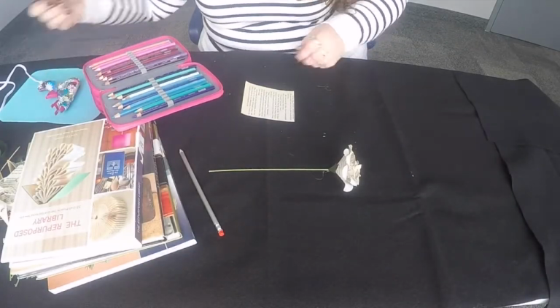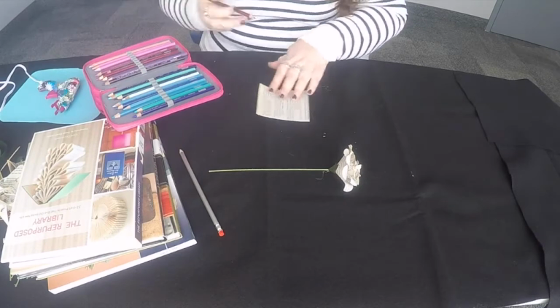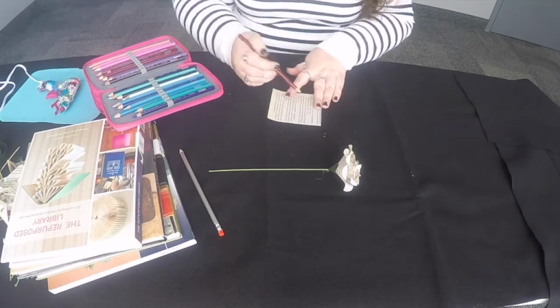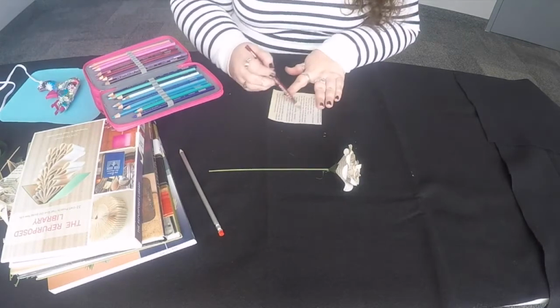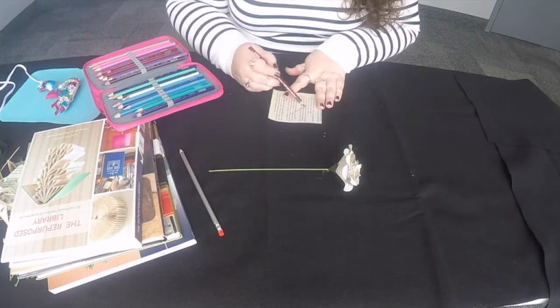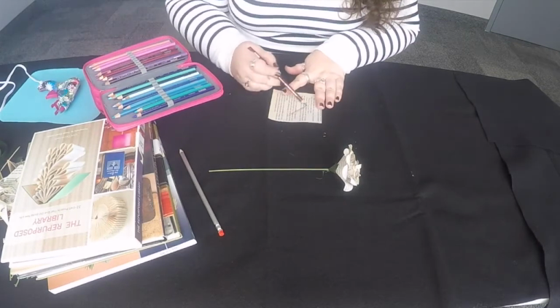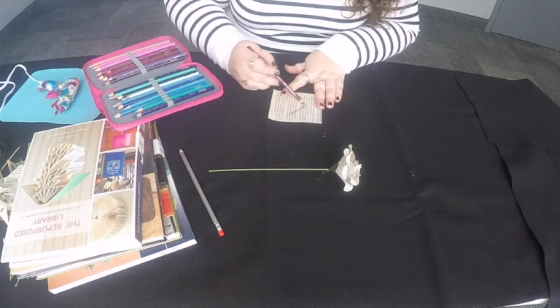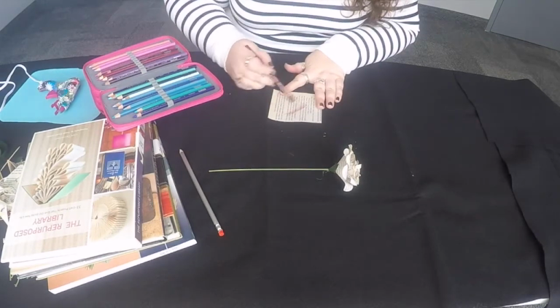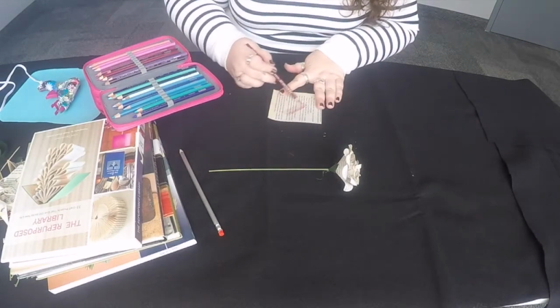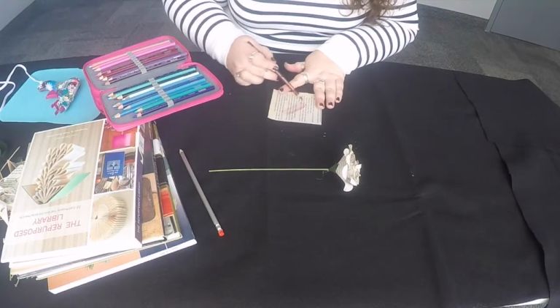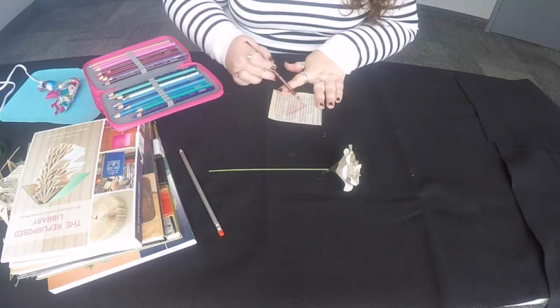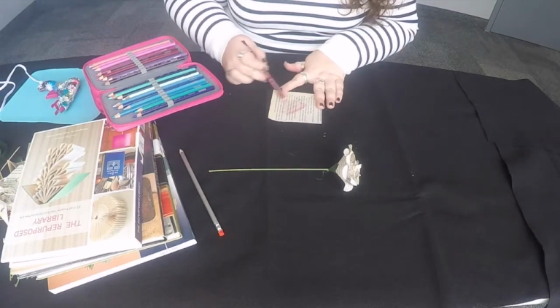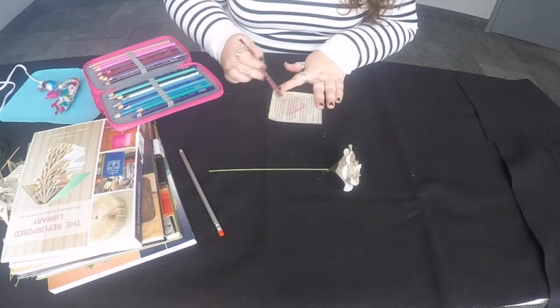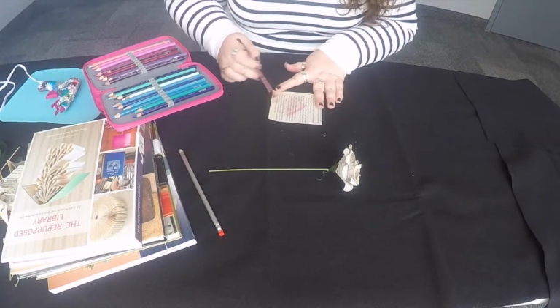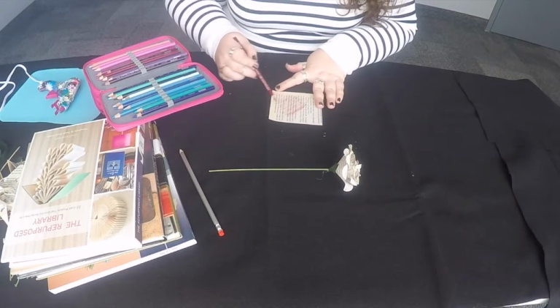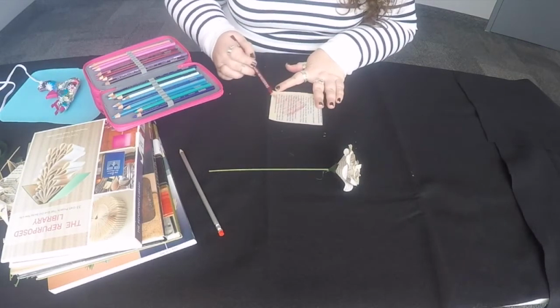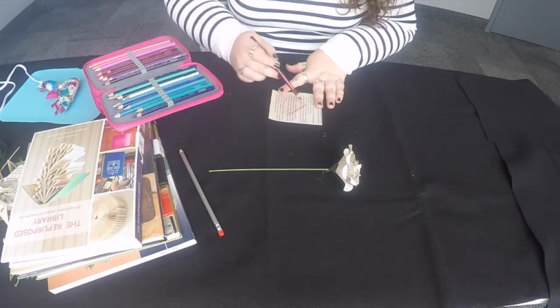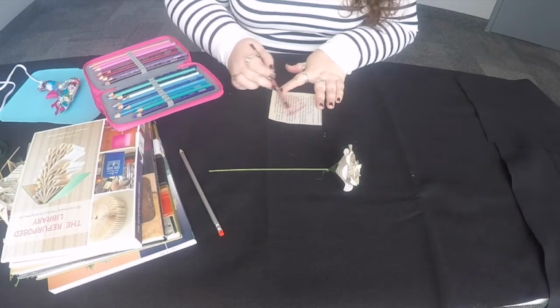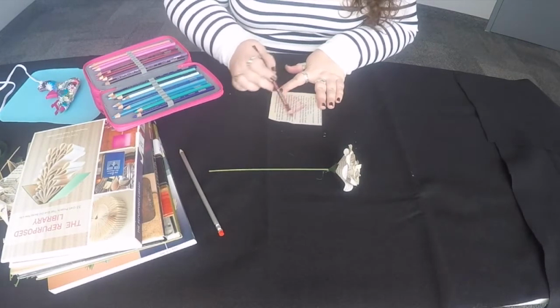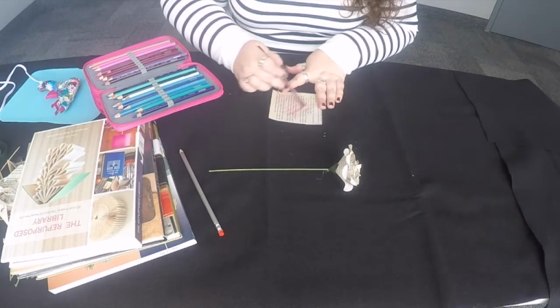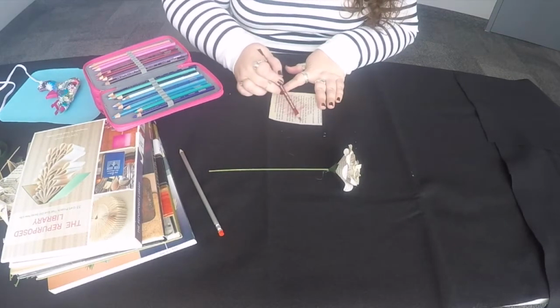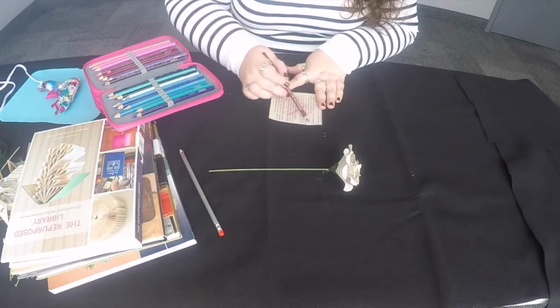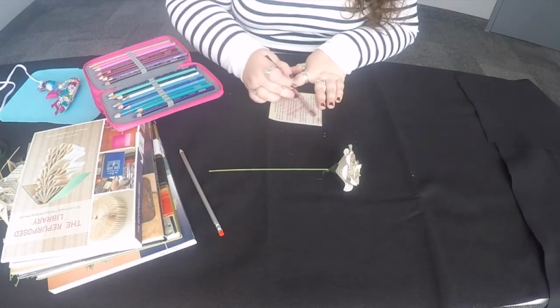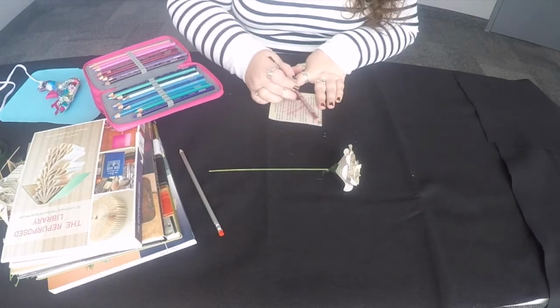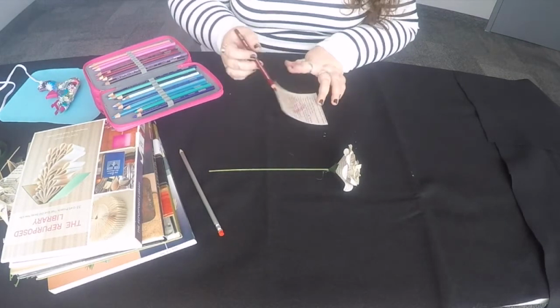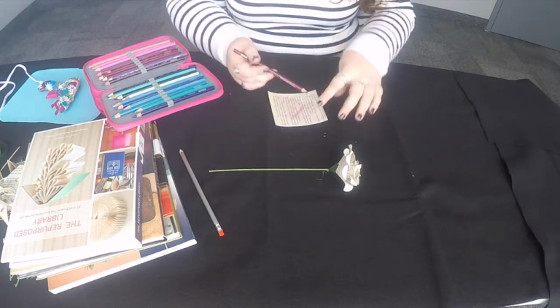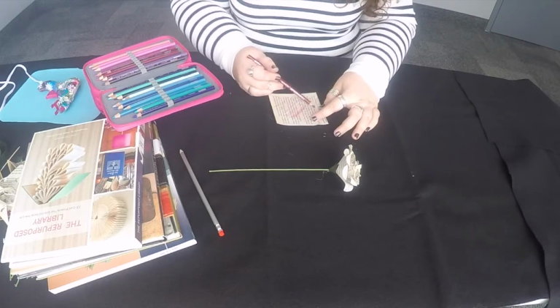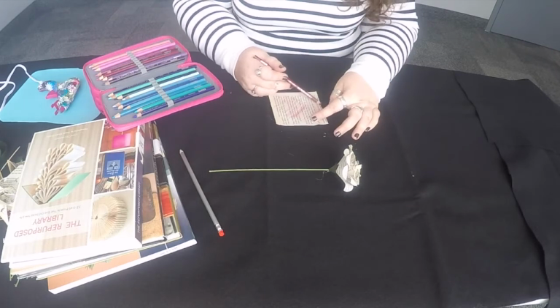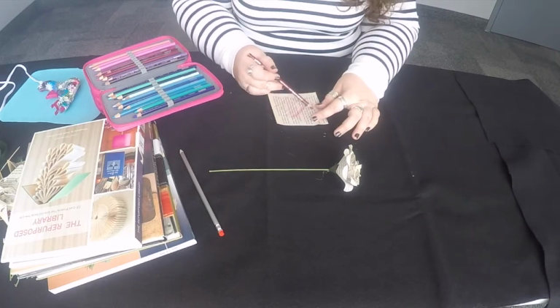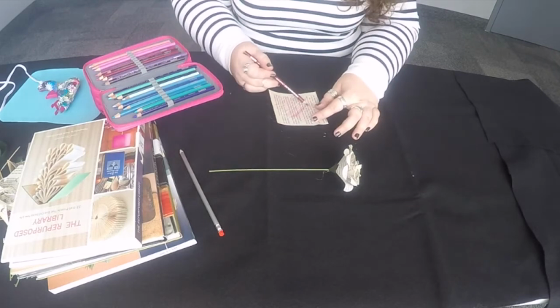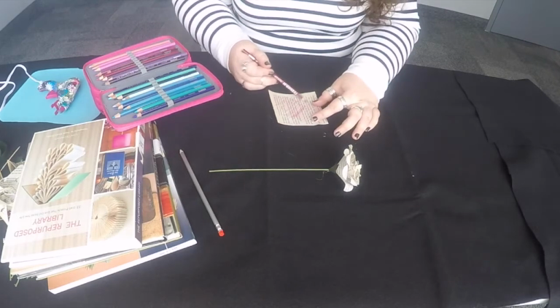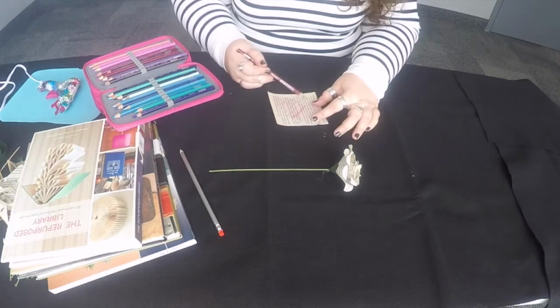If you want to add a little color to your bouquet, you can use colored pencils to color your squares before you assemble the flowers.